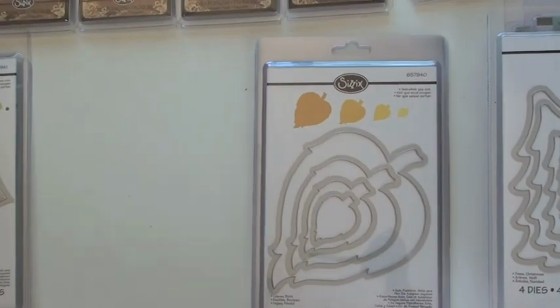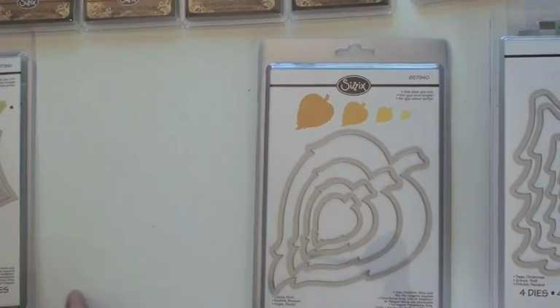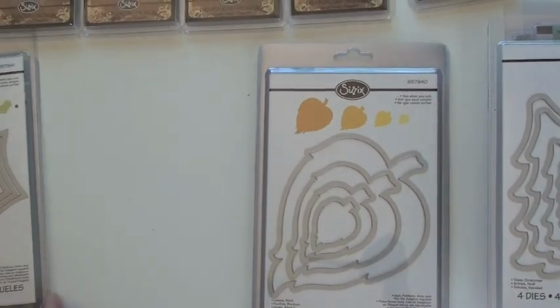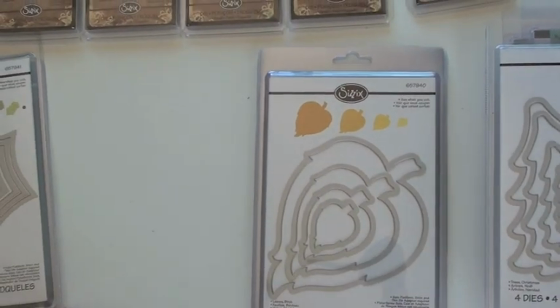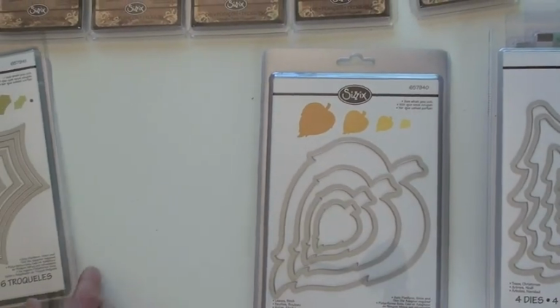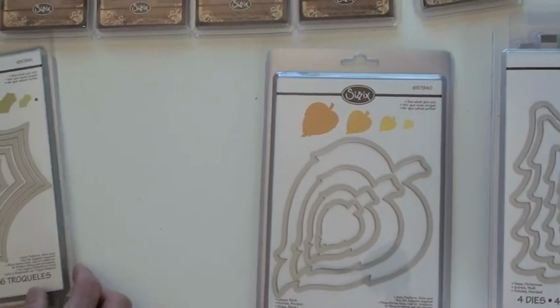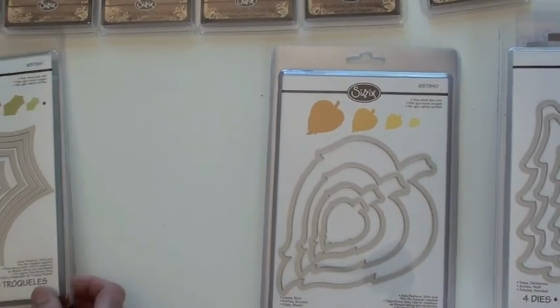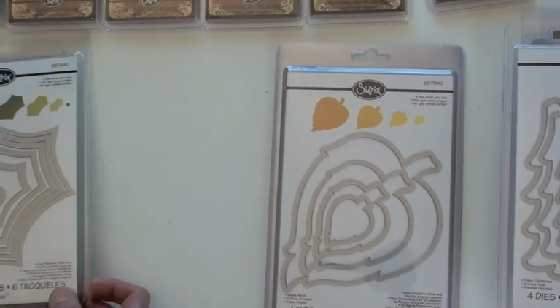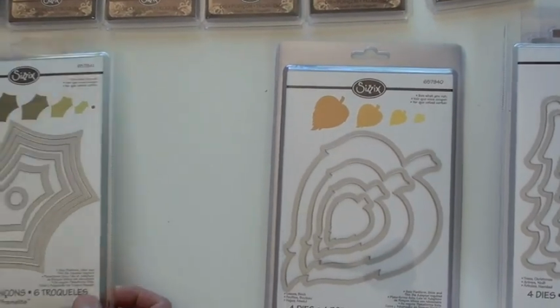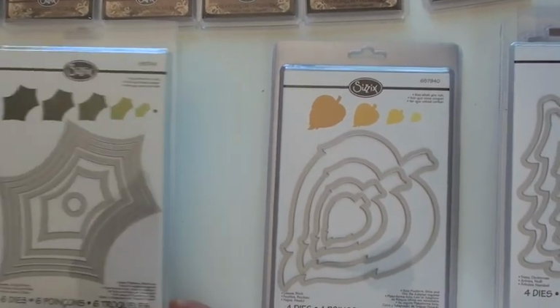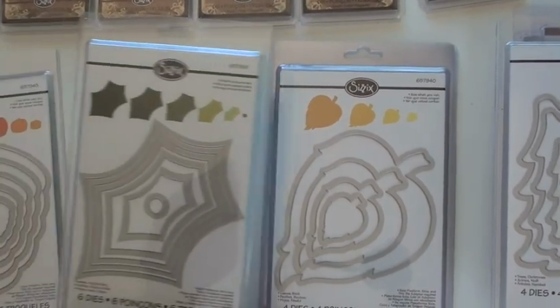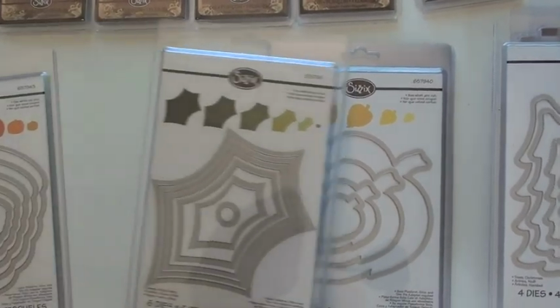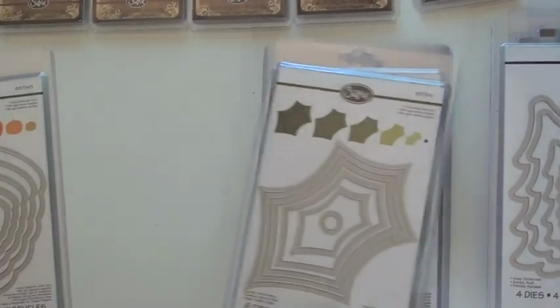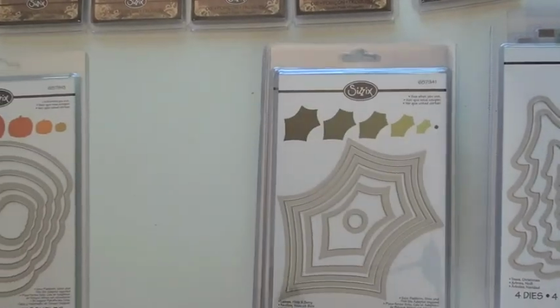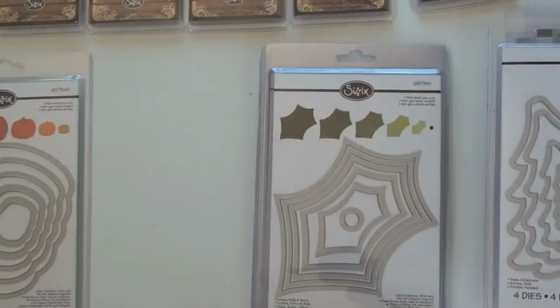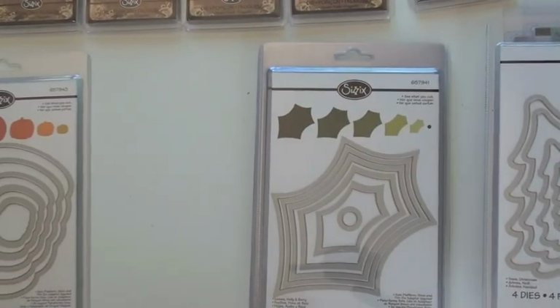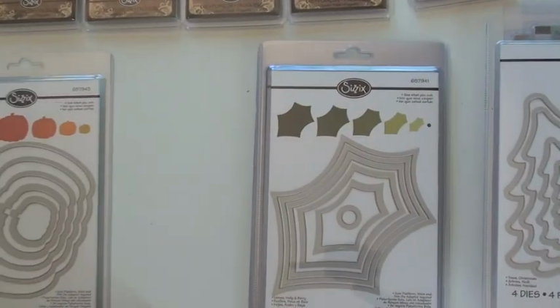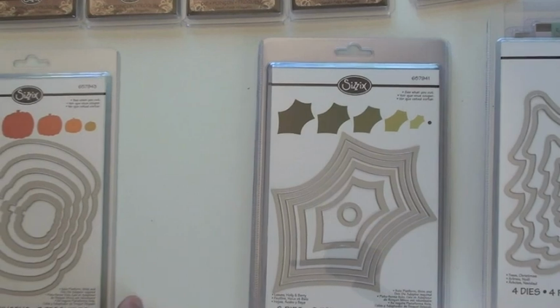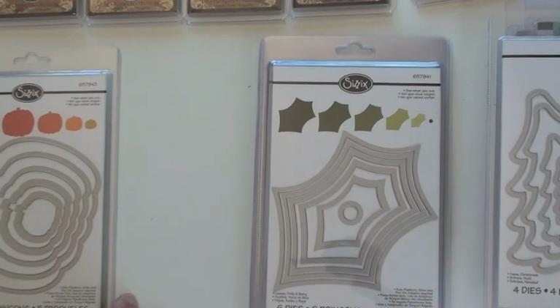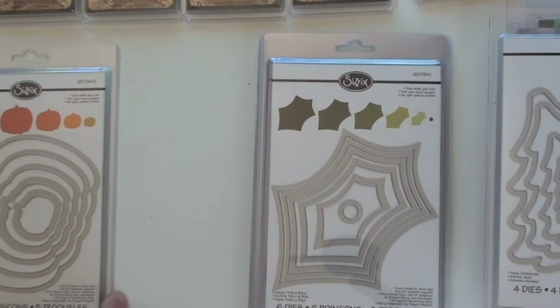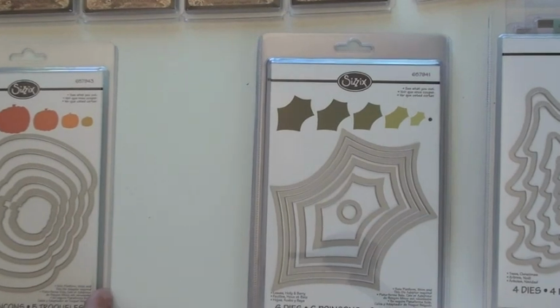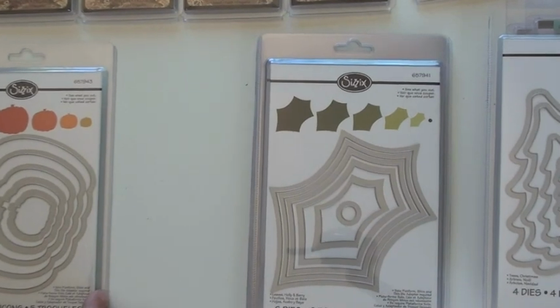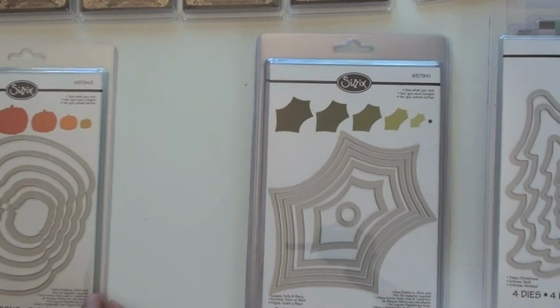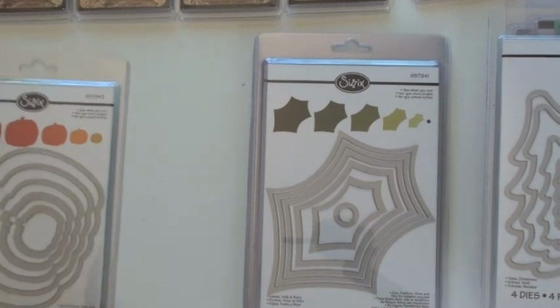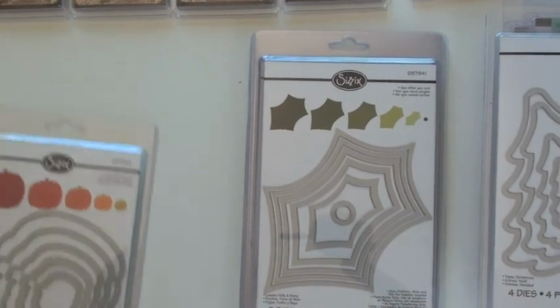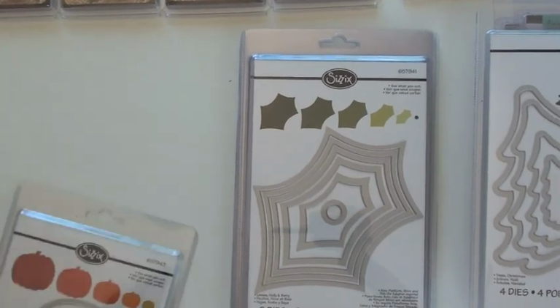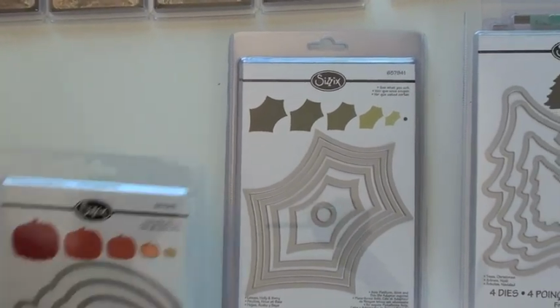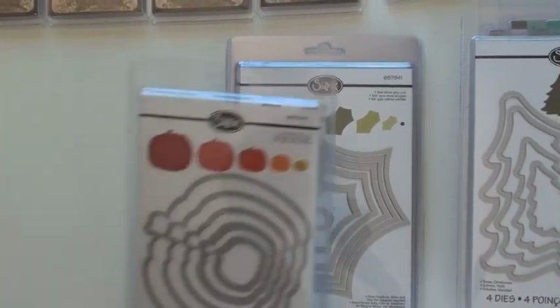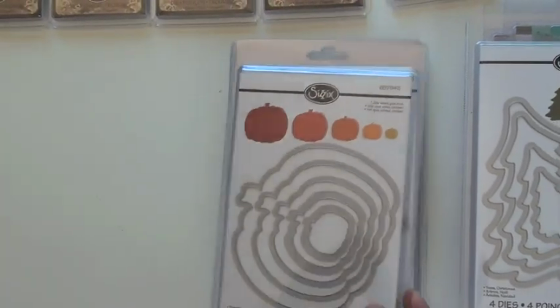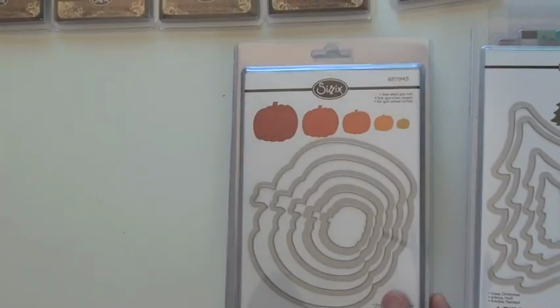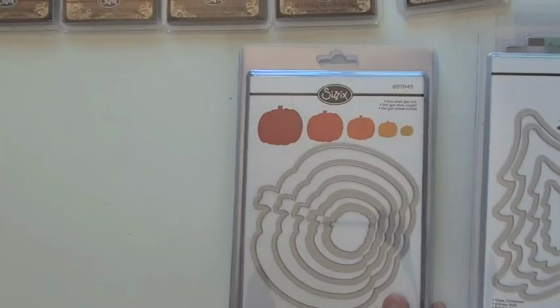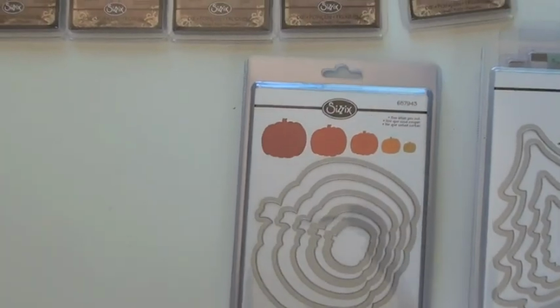The birch leaves. Holly and berry. How about some pumpkins.